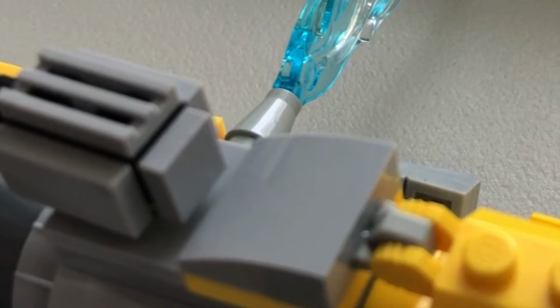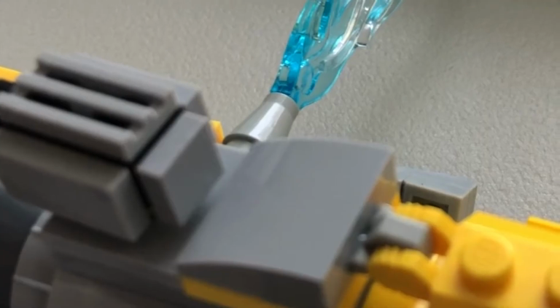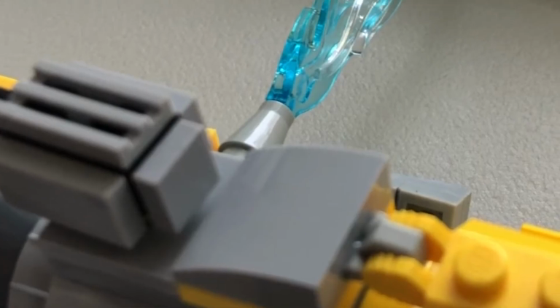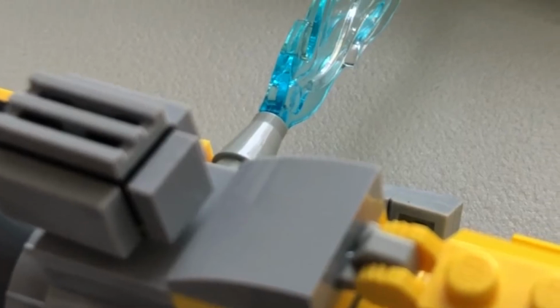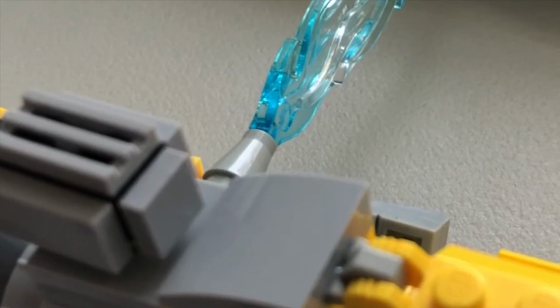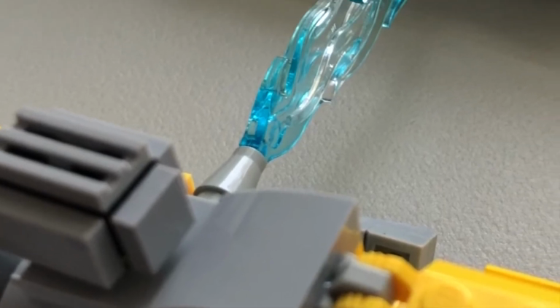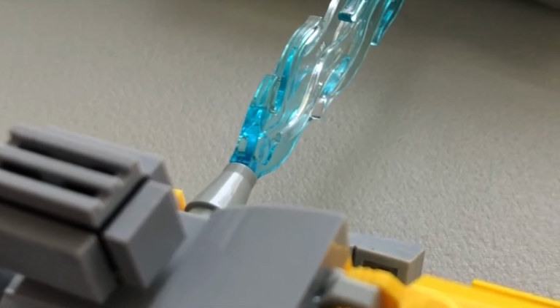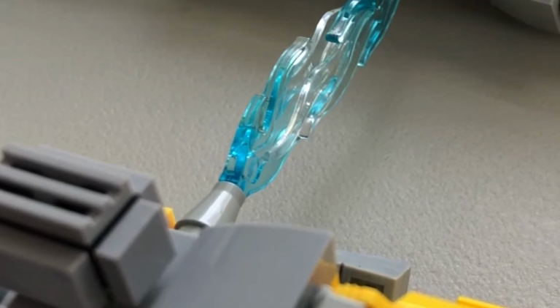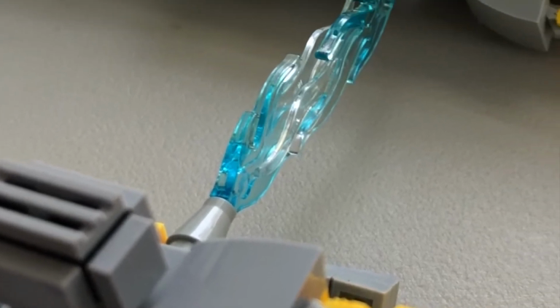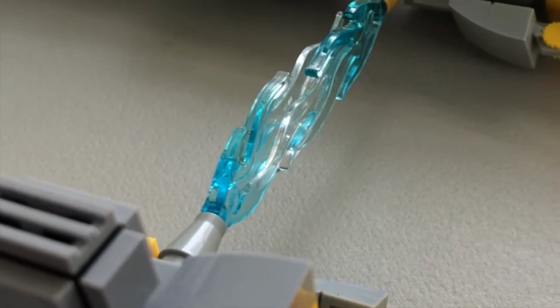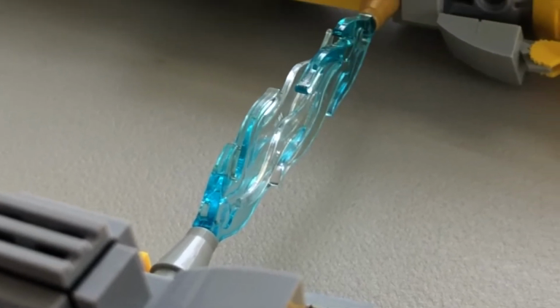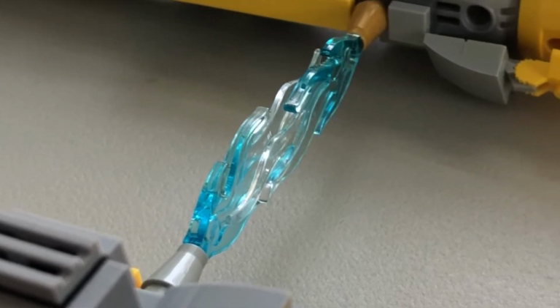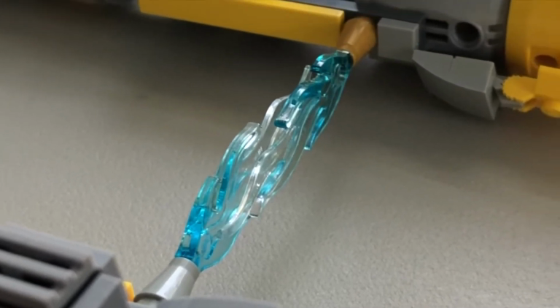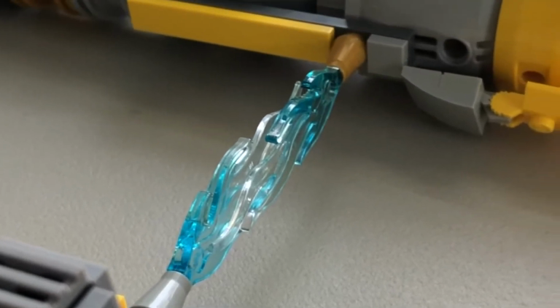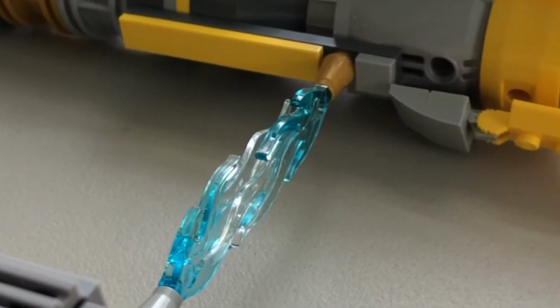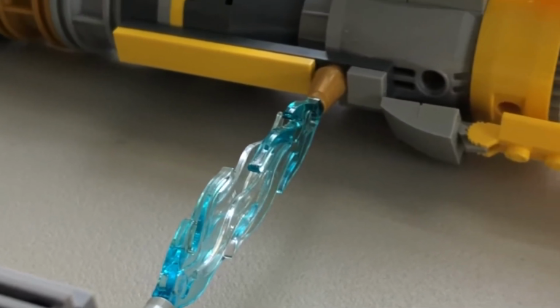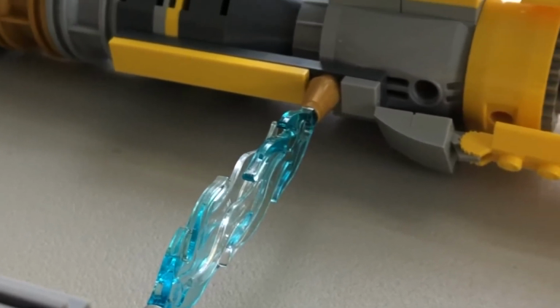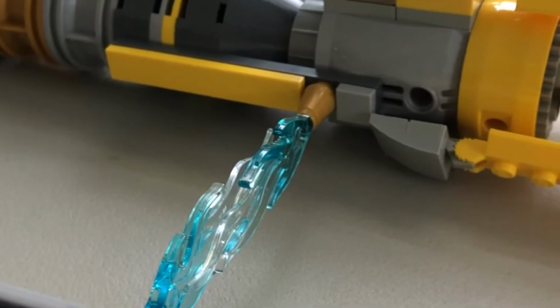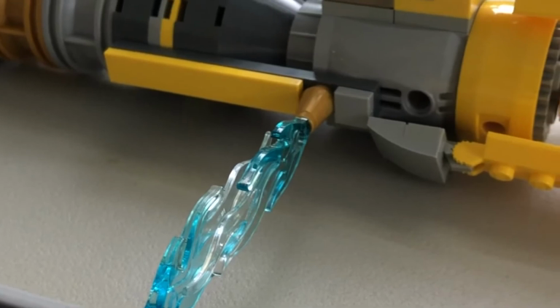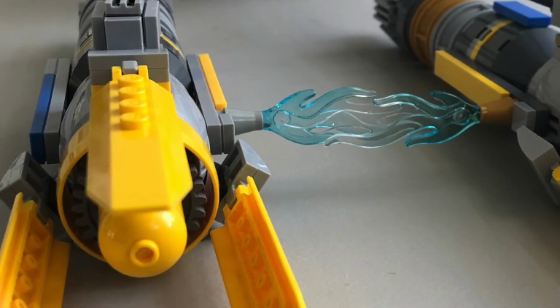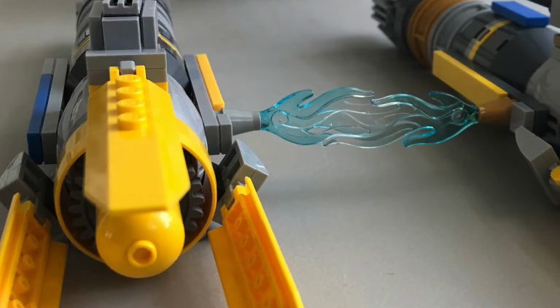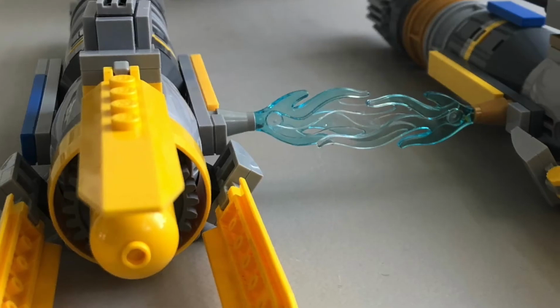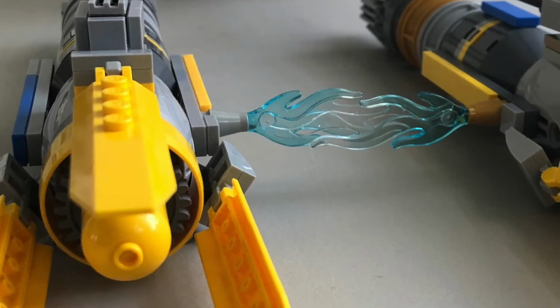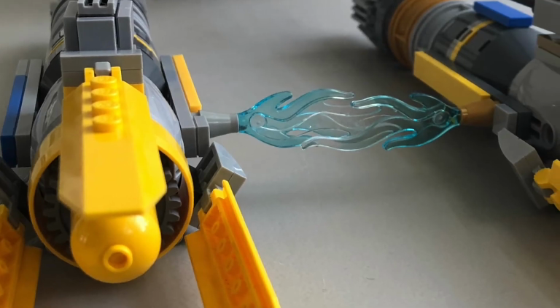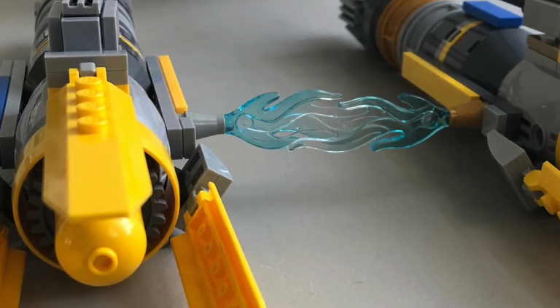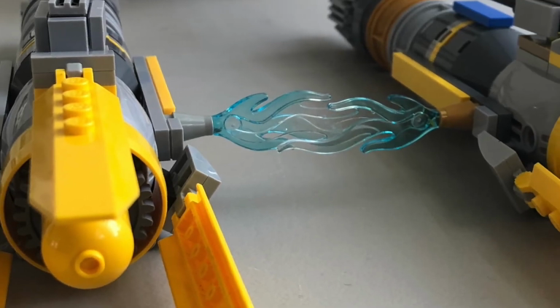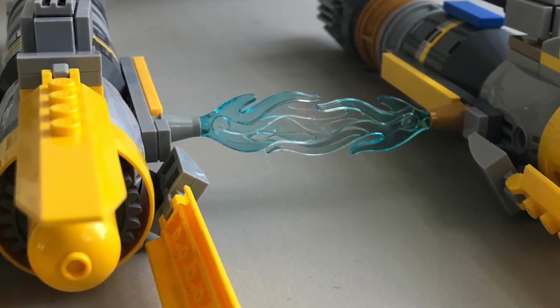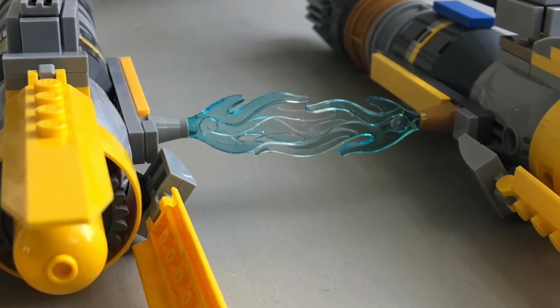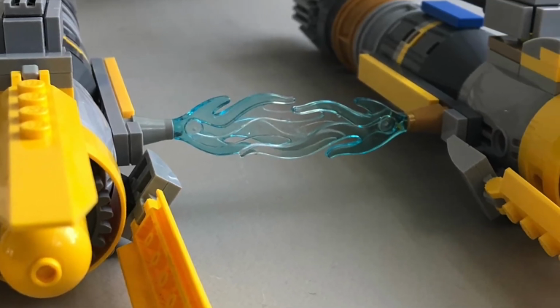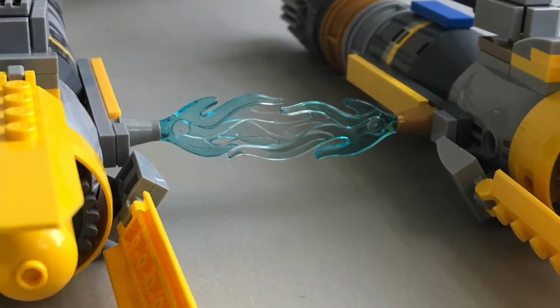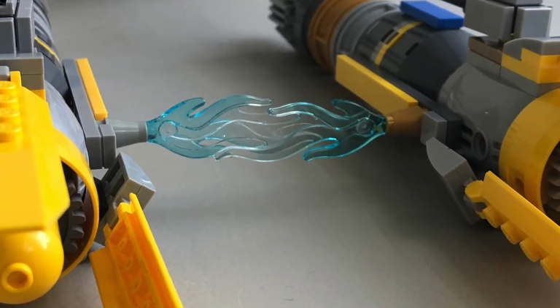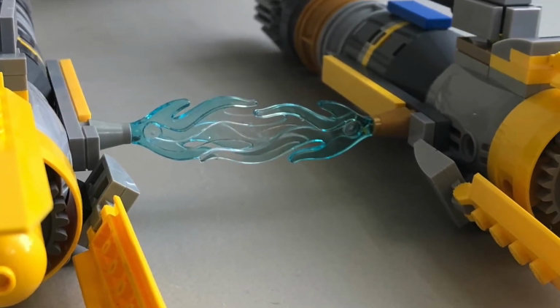My favorite part of the build was the use of blue flames for, as Liam calls it, the purple lasers between the engines.